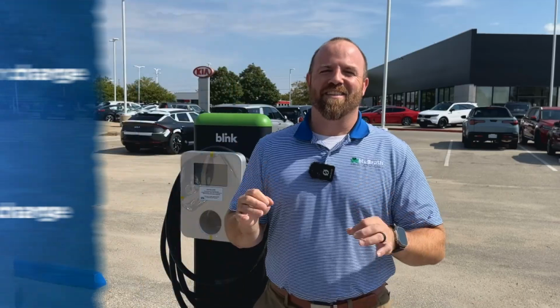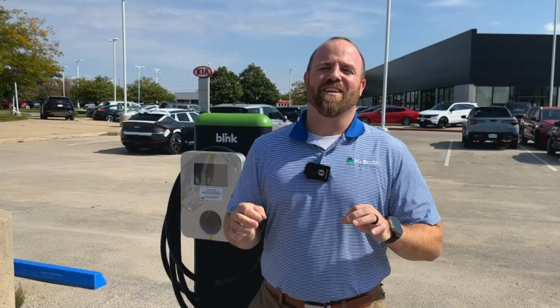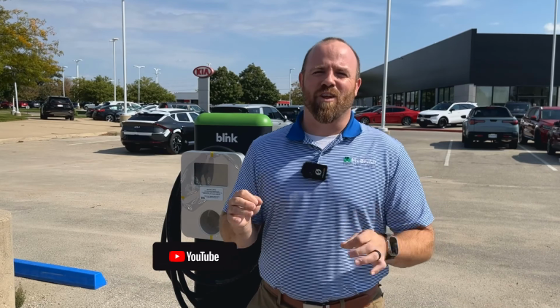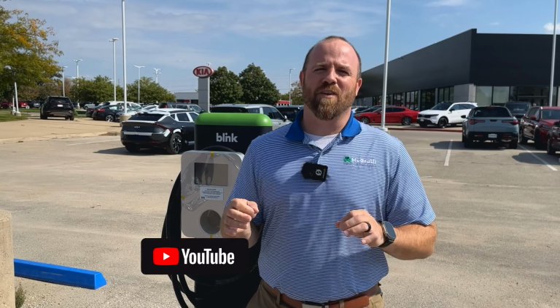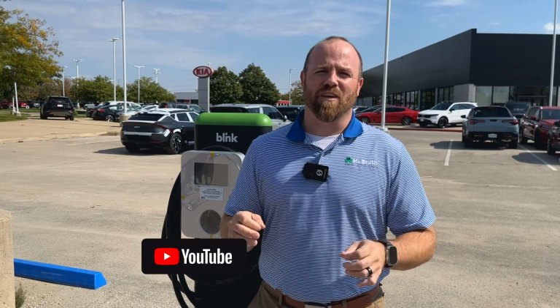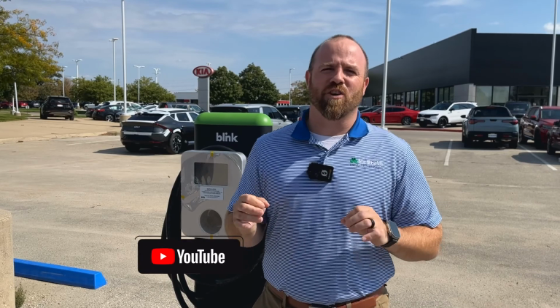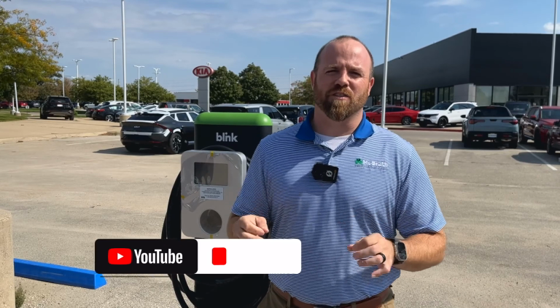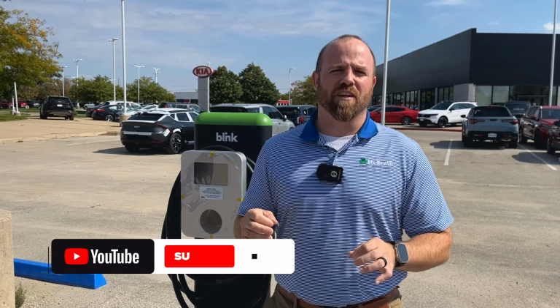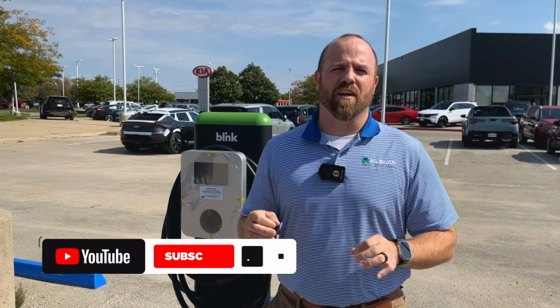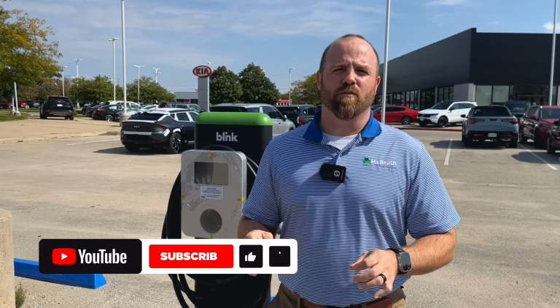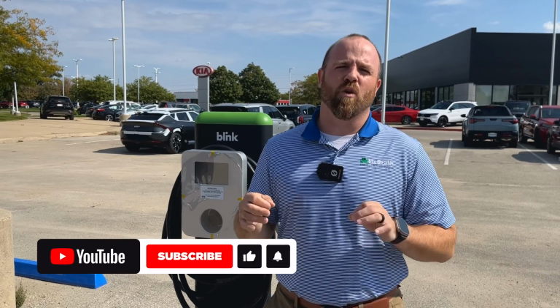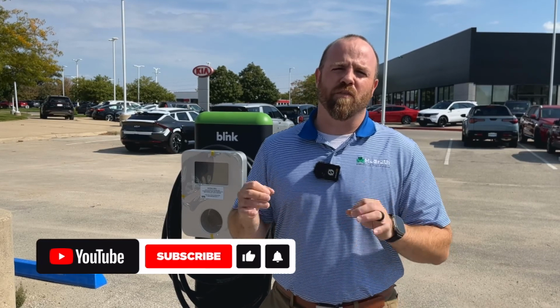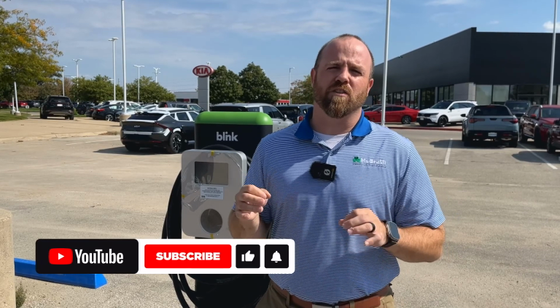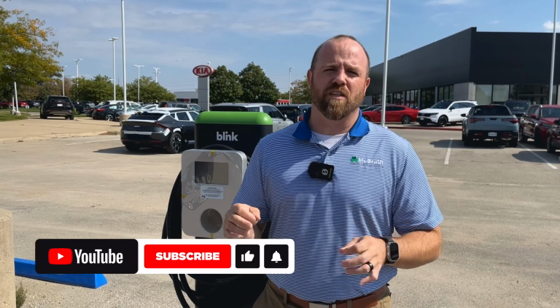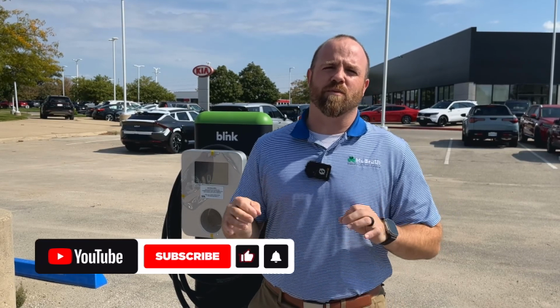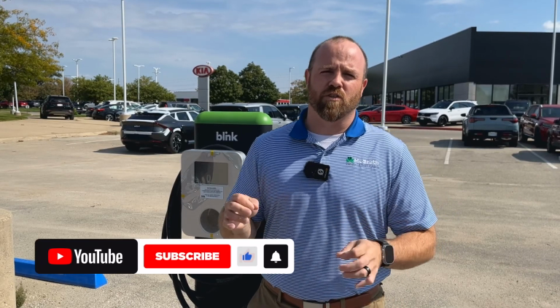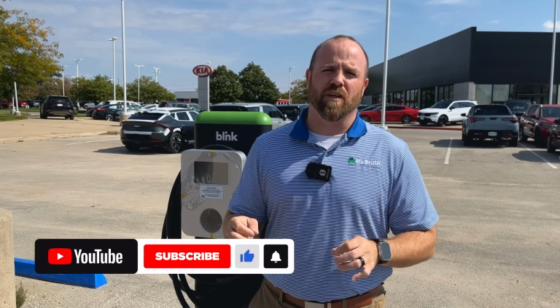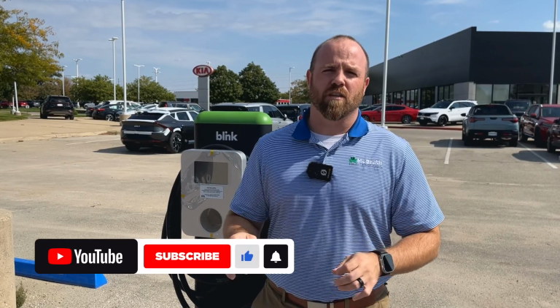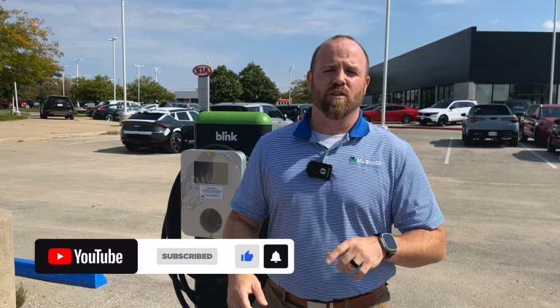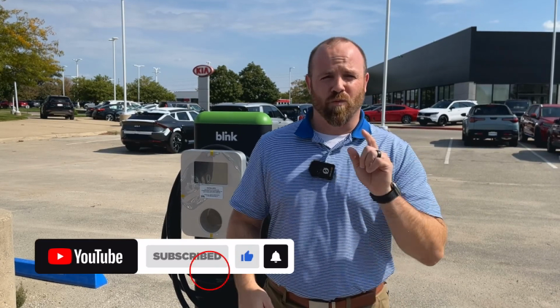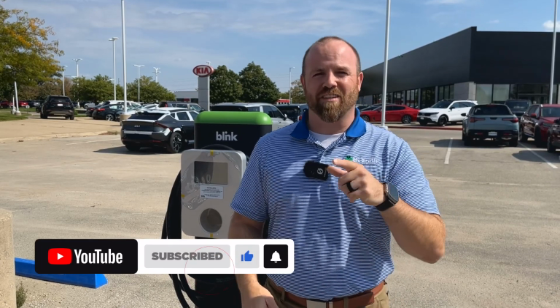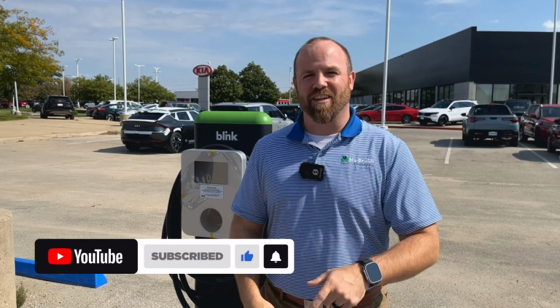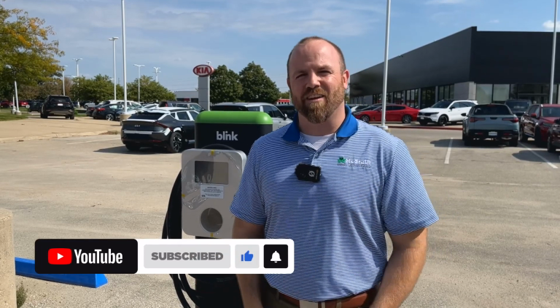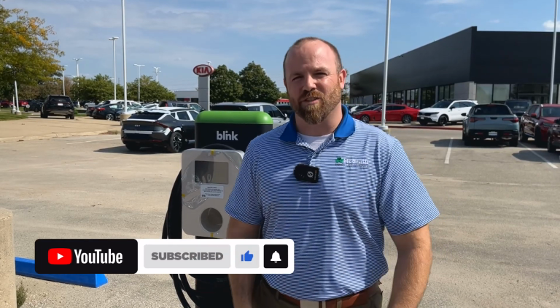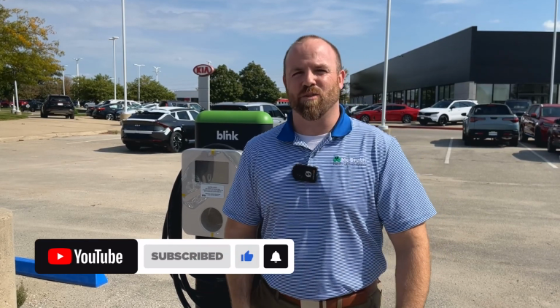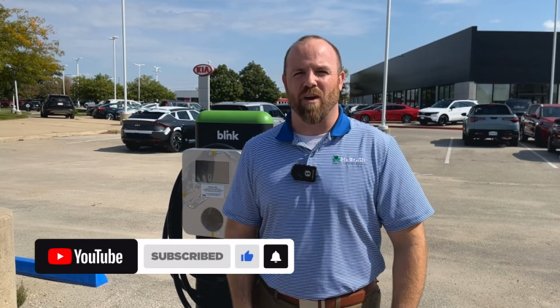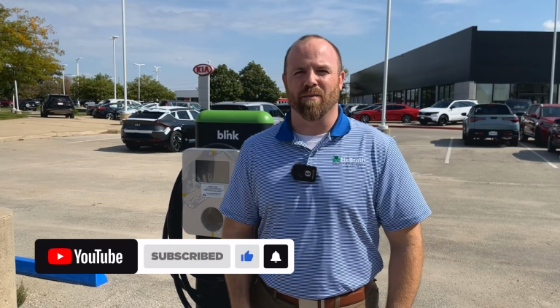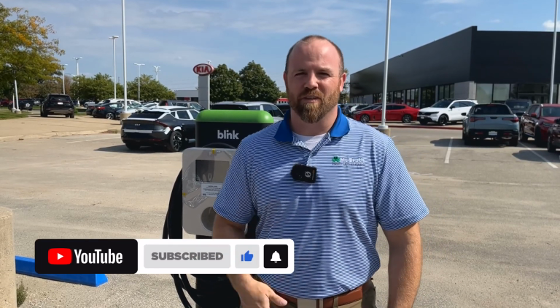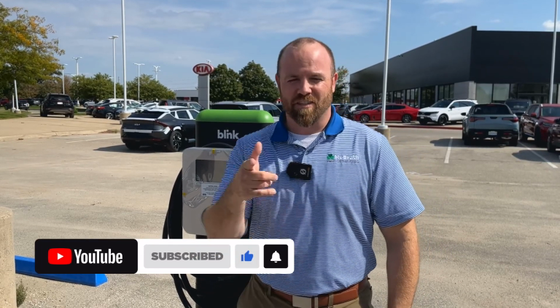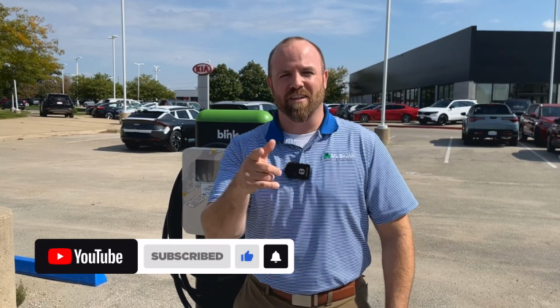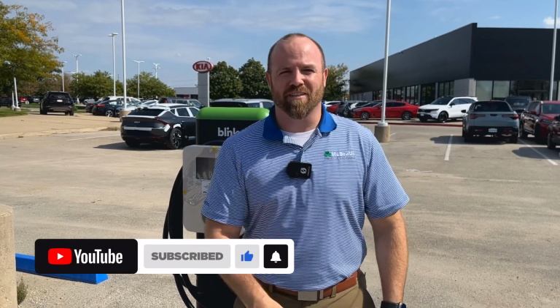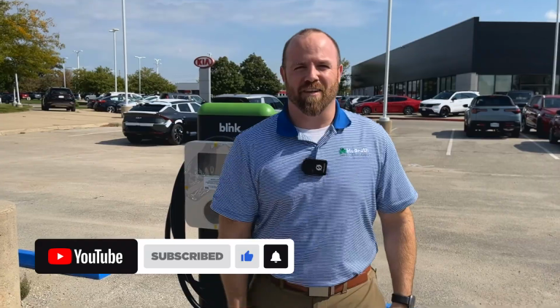That's all I've got on charging today. For more features, tips, and tricks, don't forget to like or subscribe. See you next time.